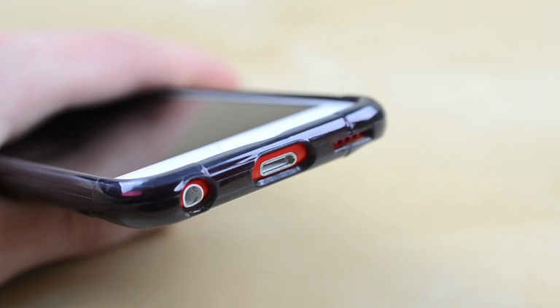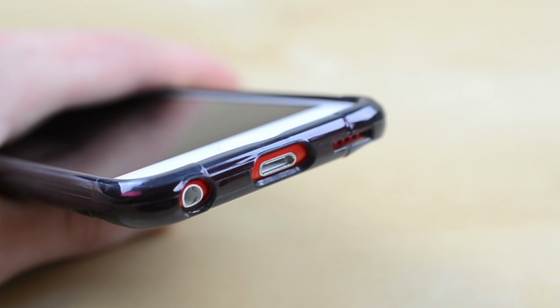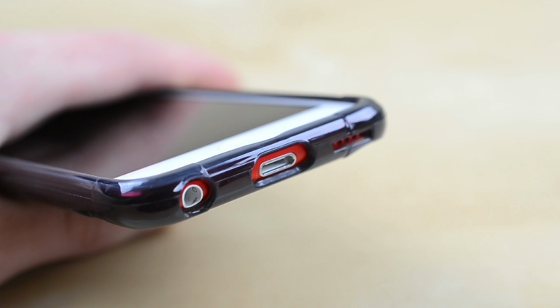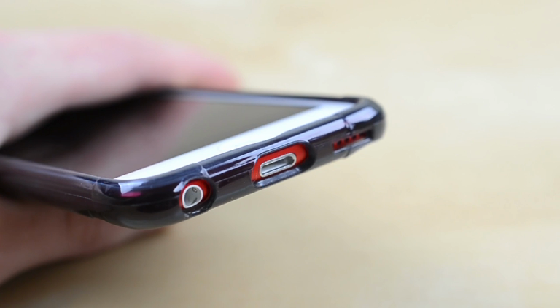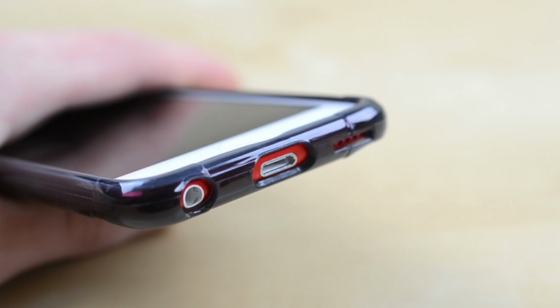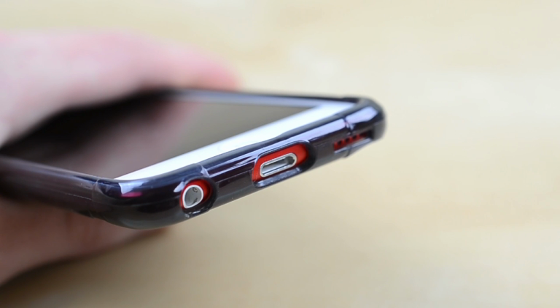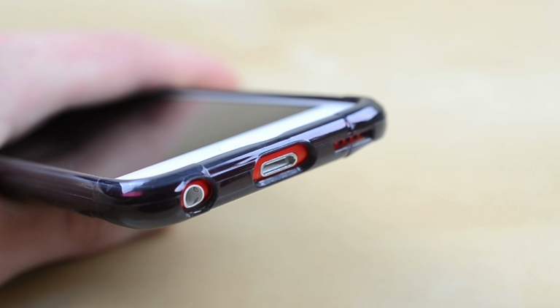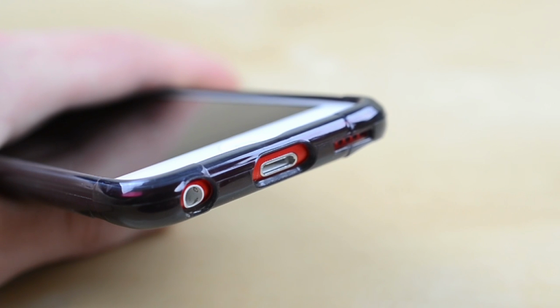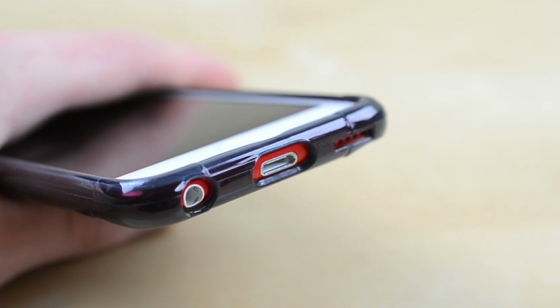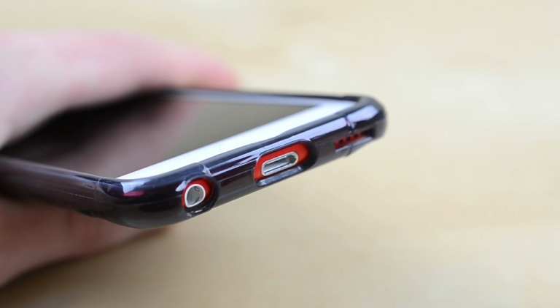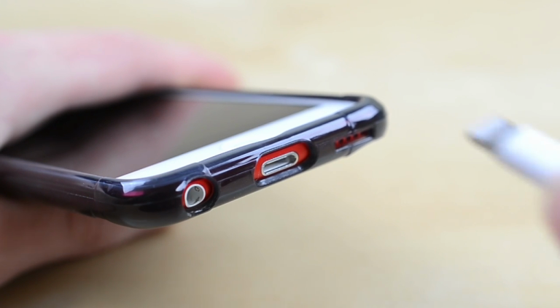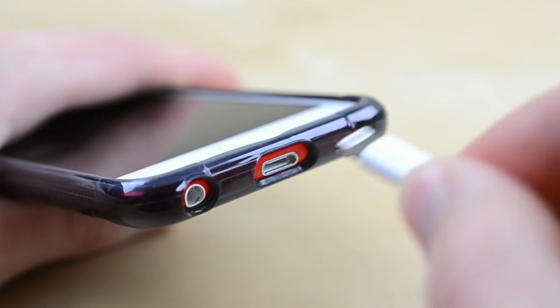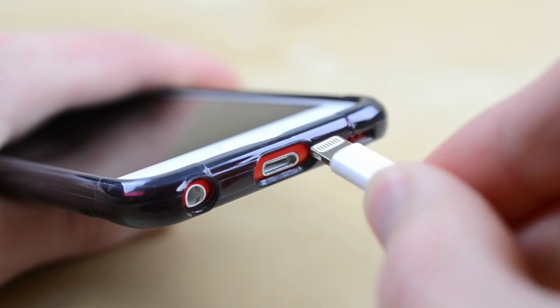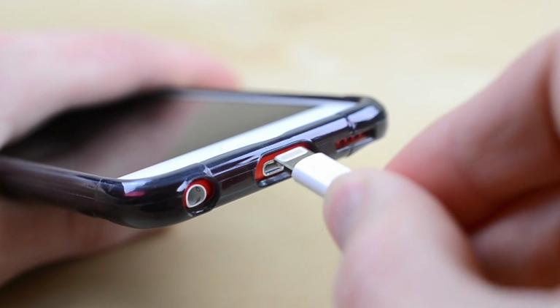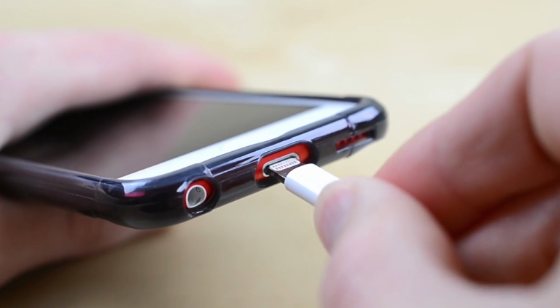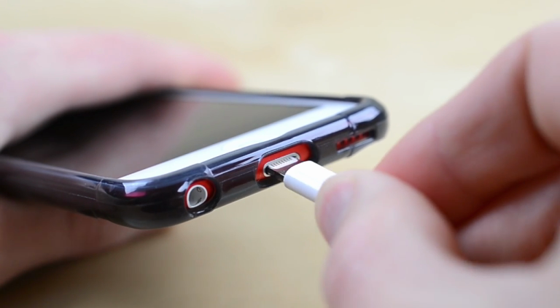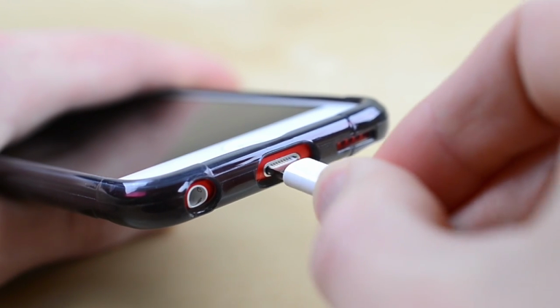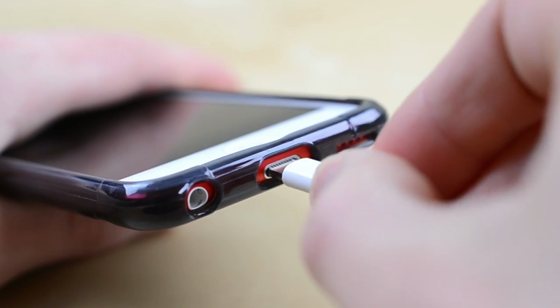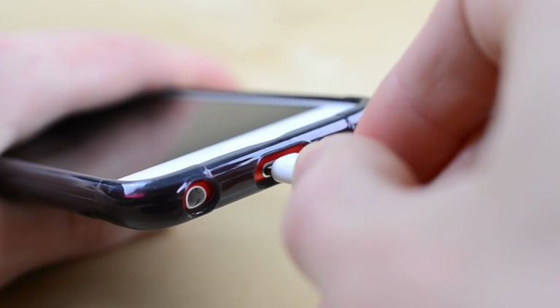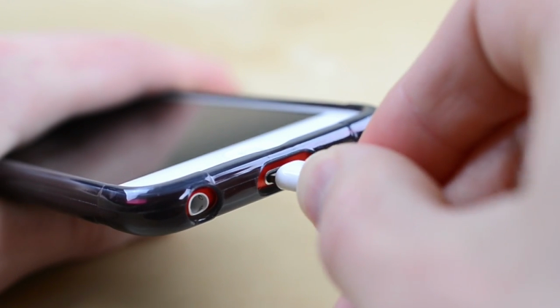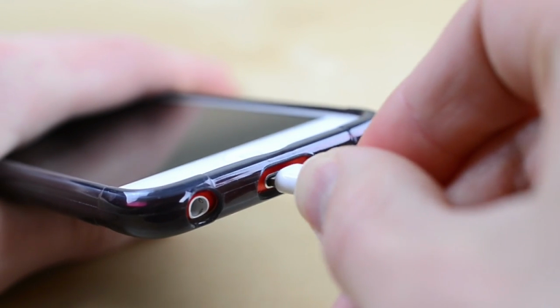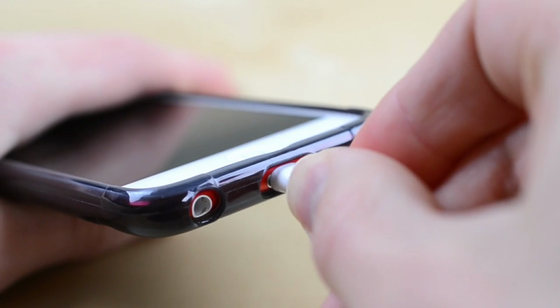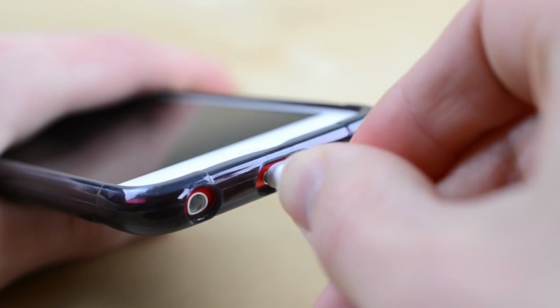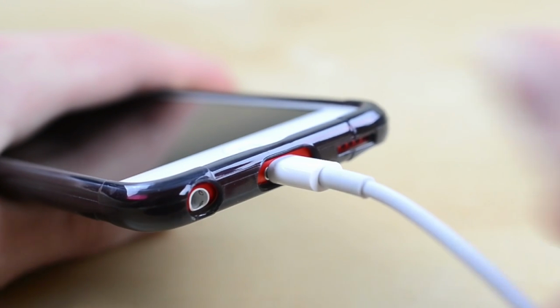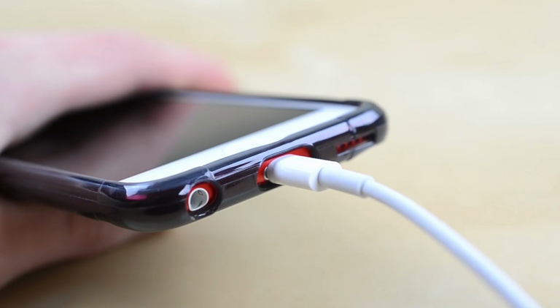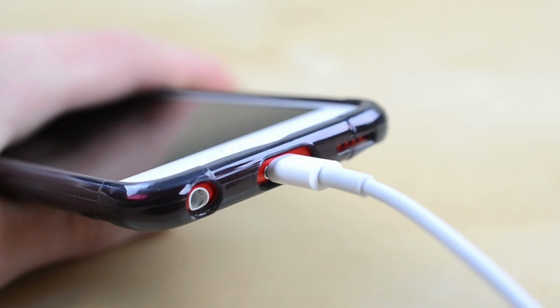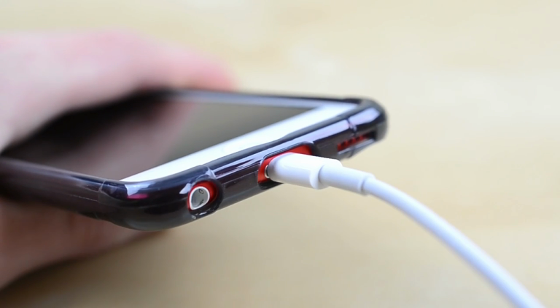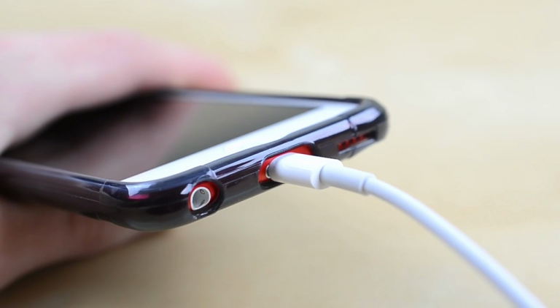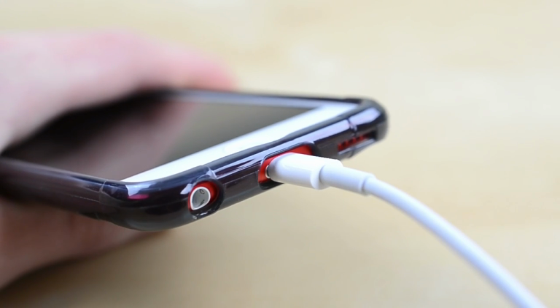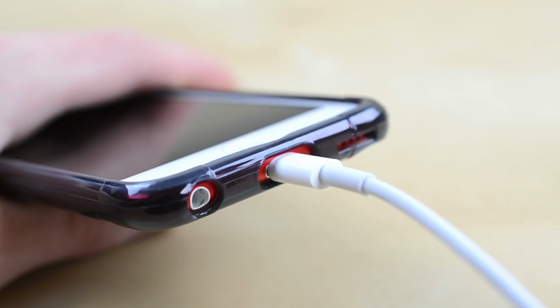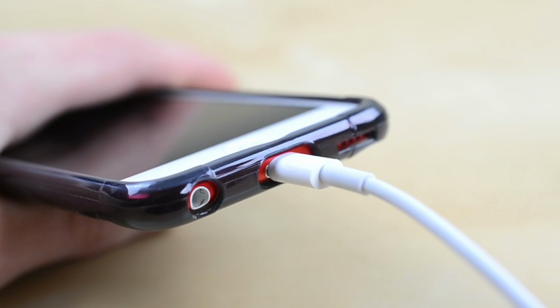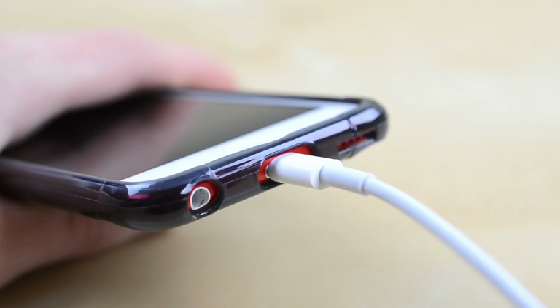On the bottom you'll see cutouts for your speaker, lightning port — which has plenty of clearance for the cable — as well as your headphone jack.